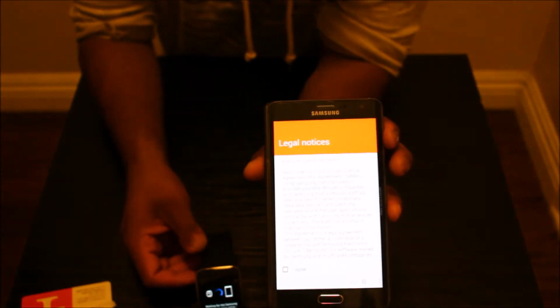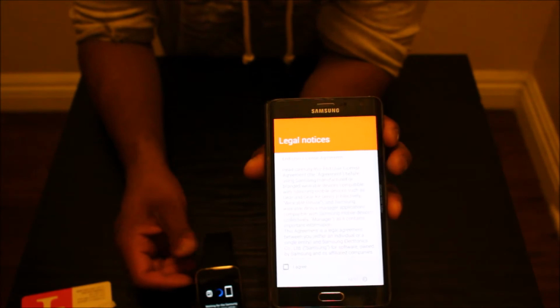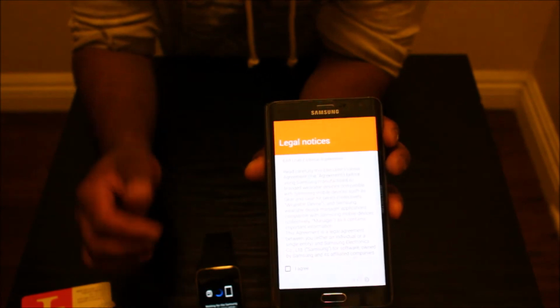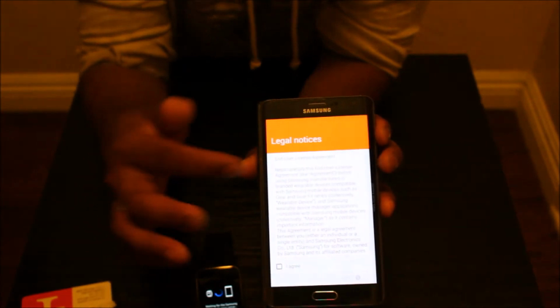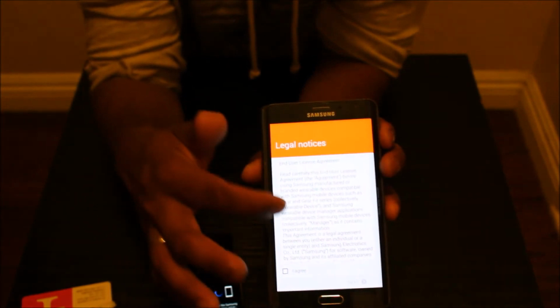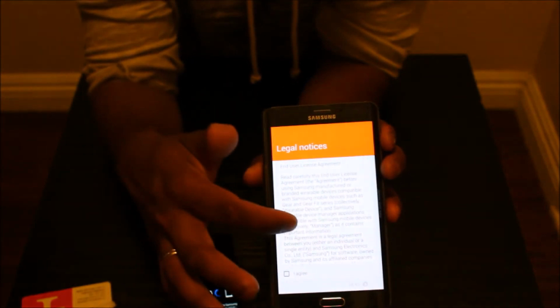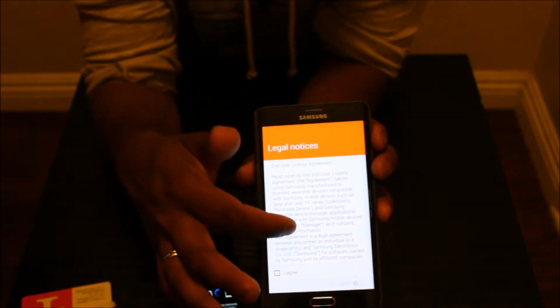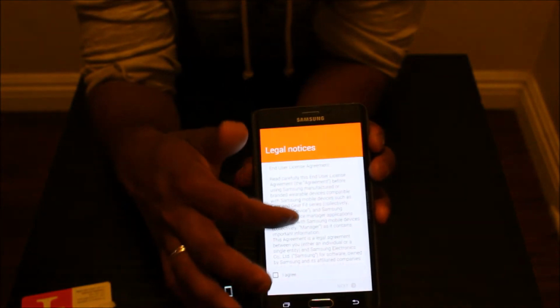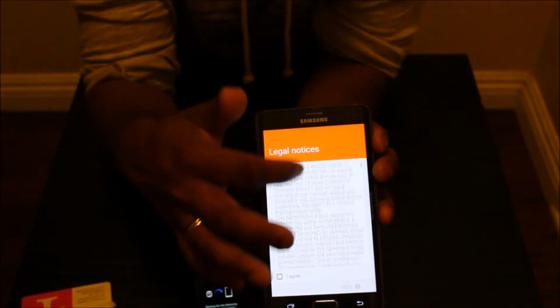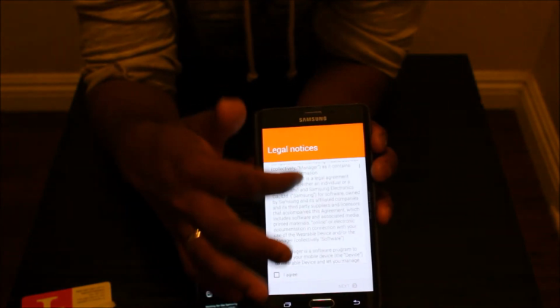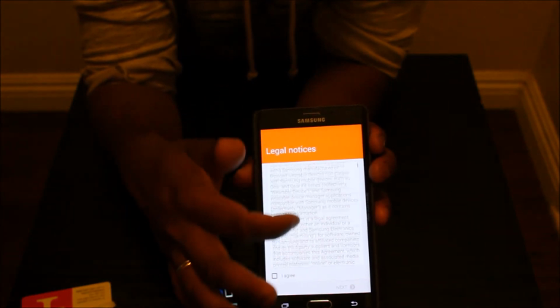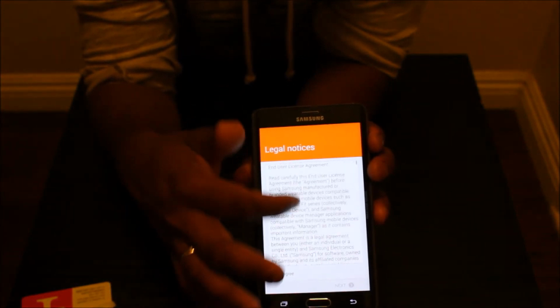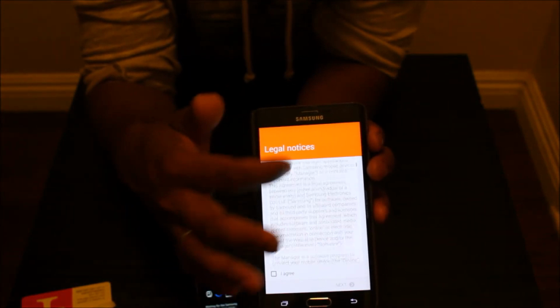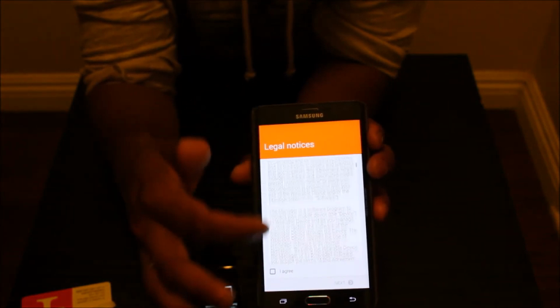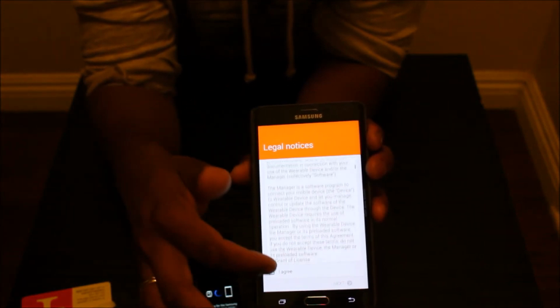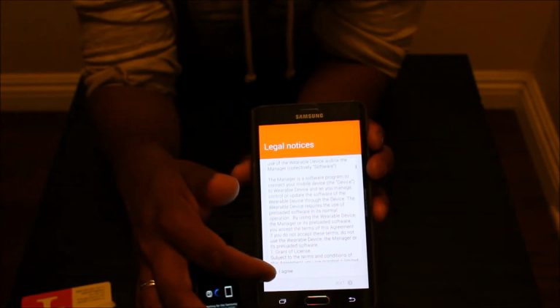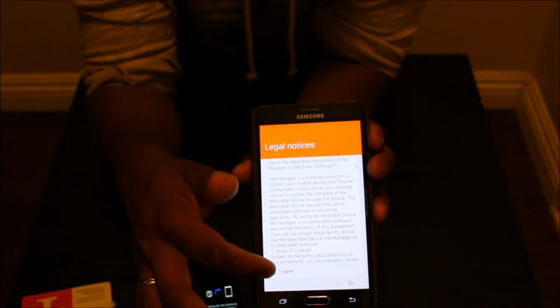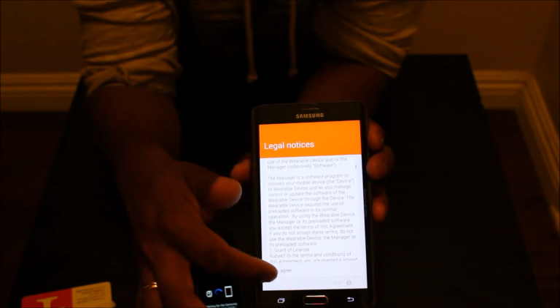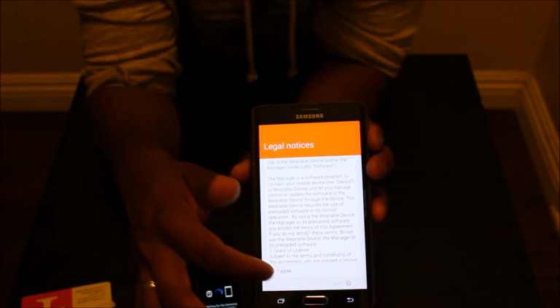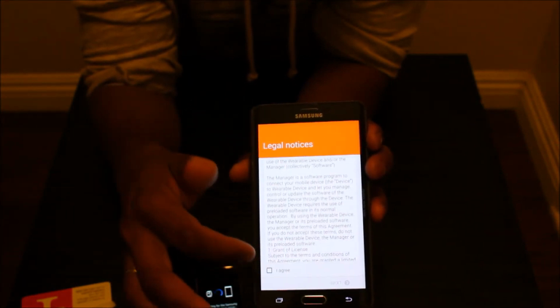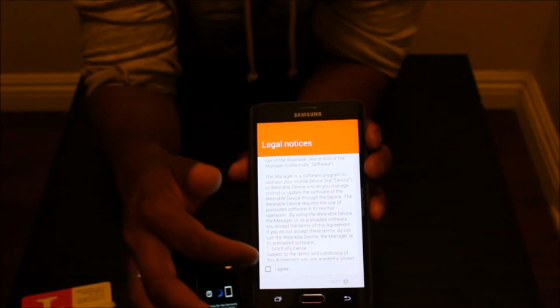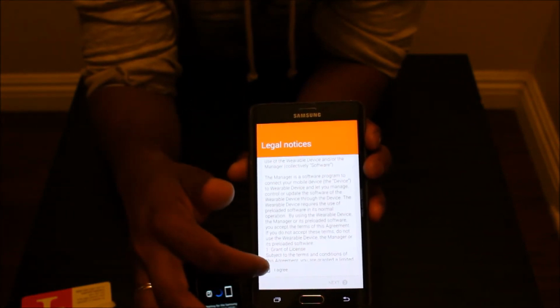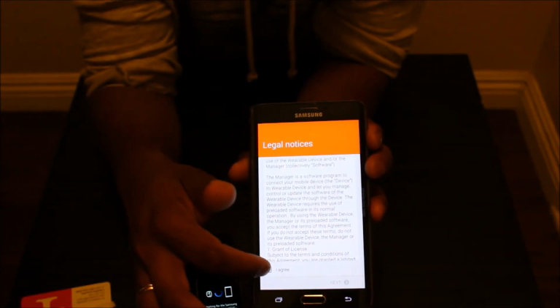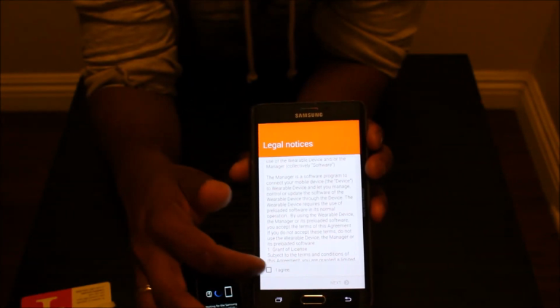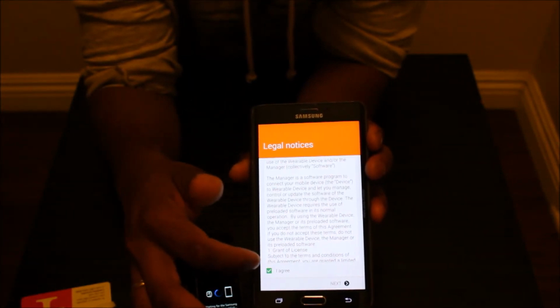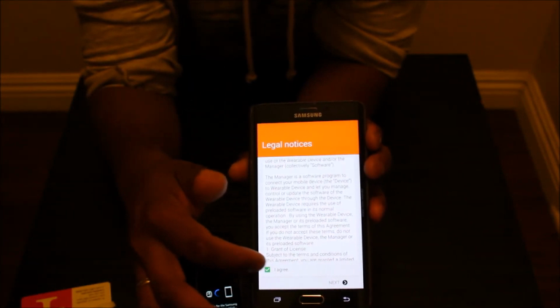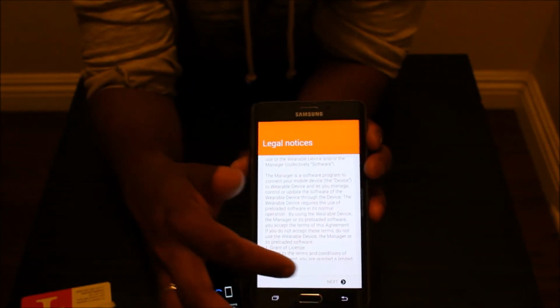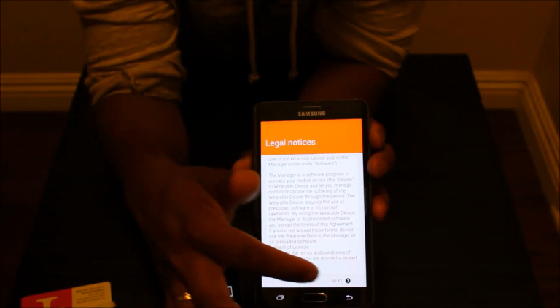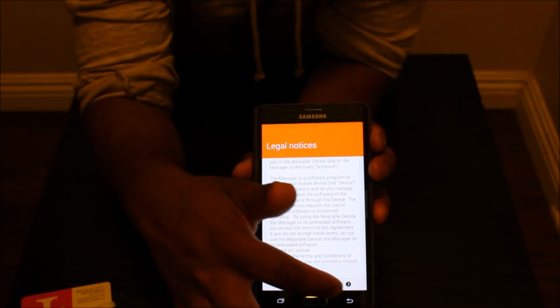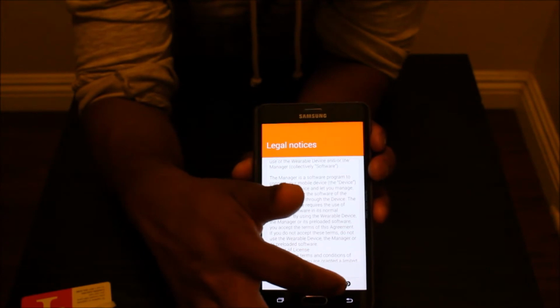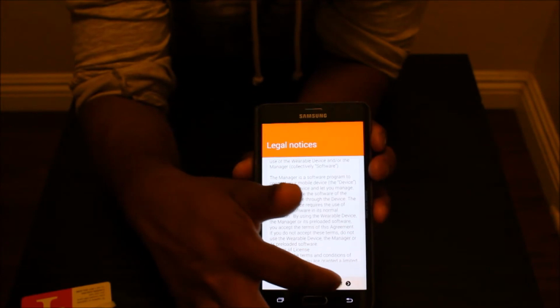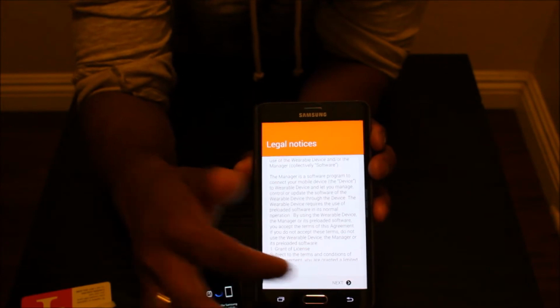If you want to read the terms, go ahead and read it — I don't usually read it, it's so boring. Just hit Next.